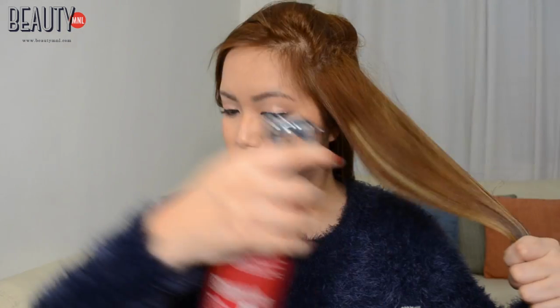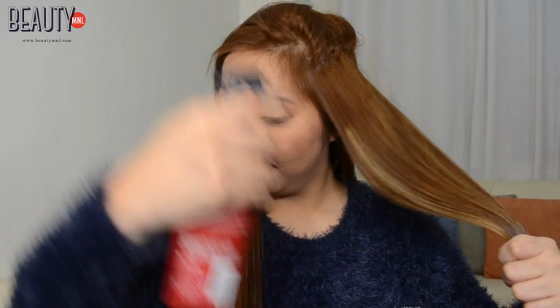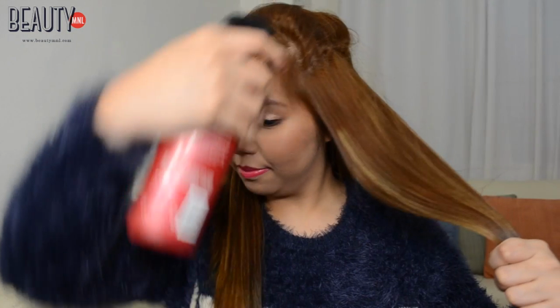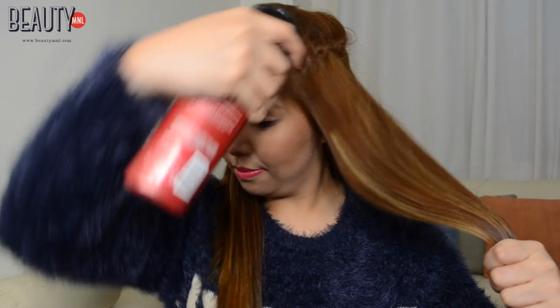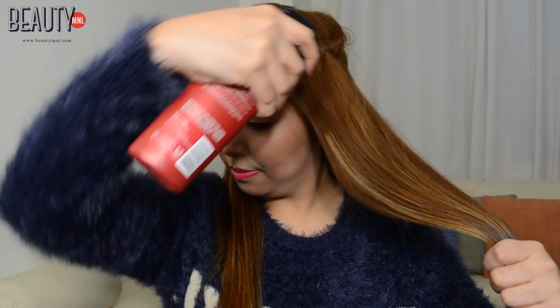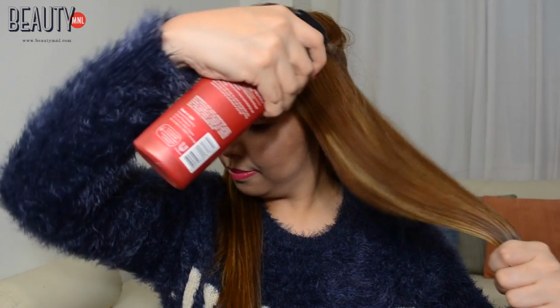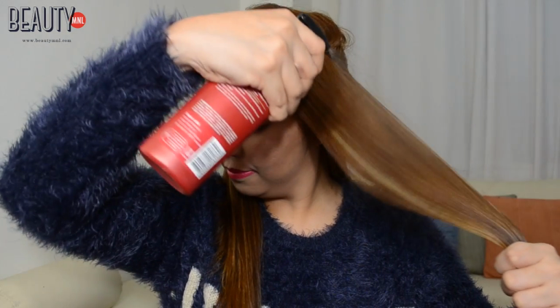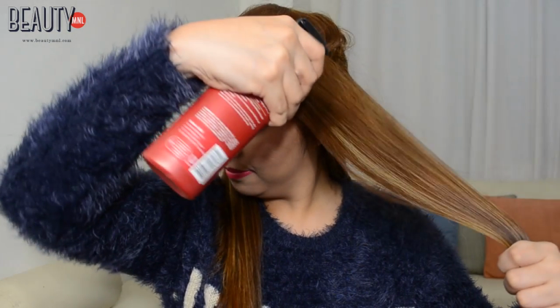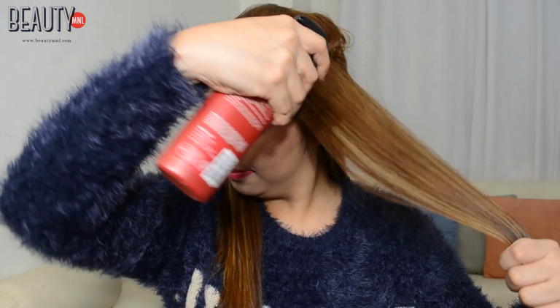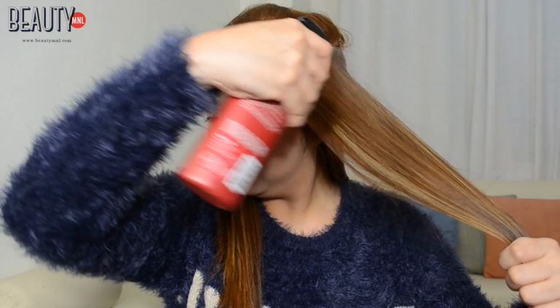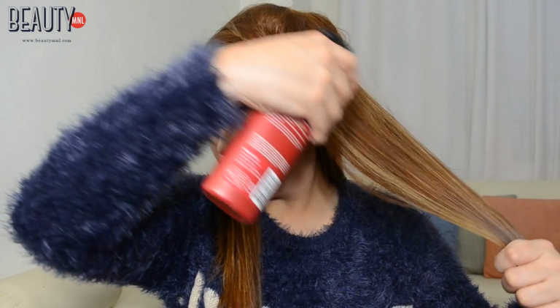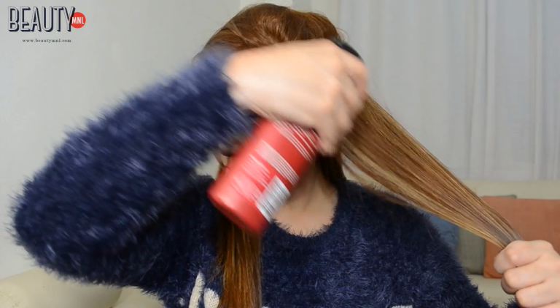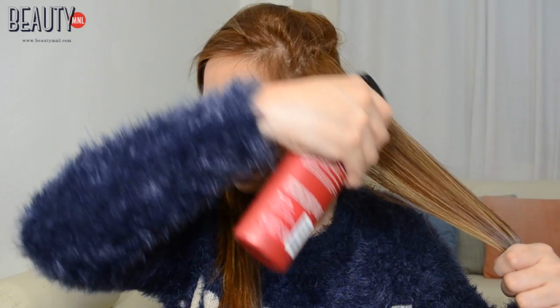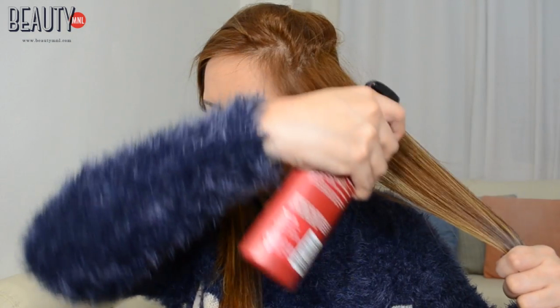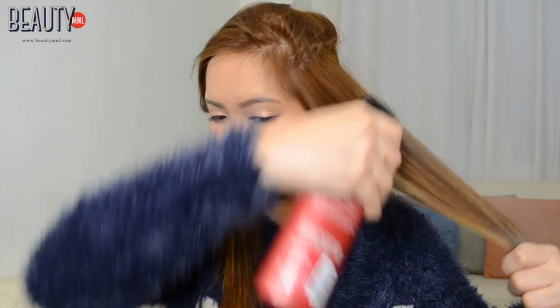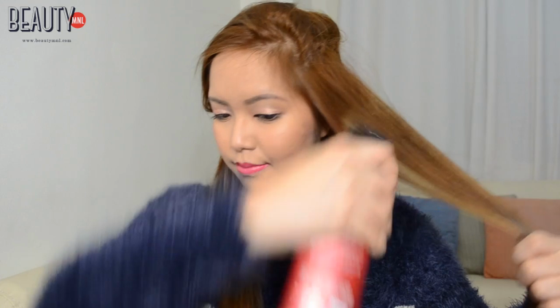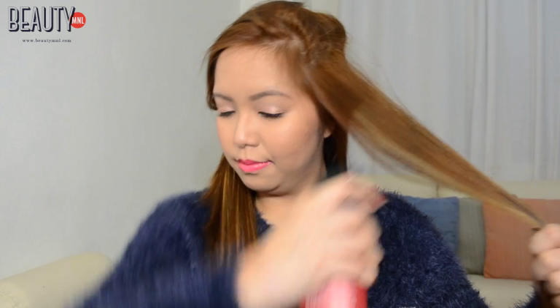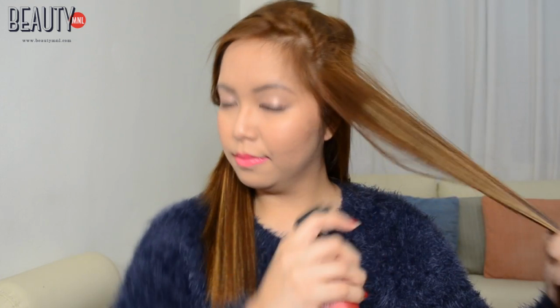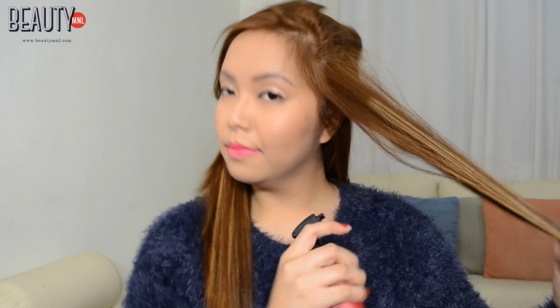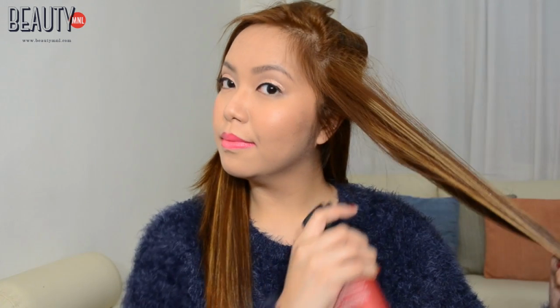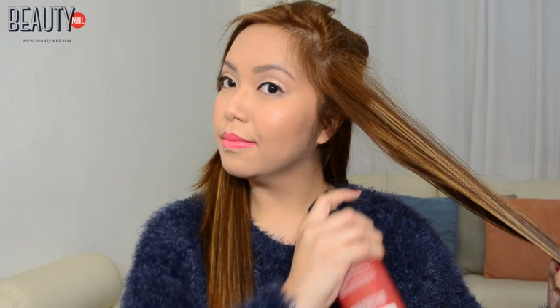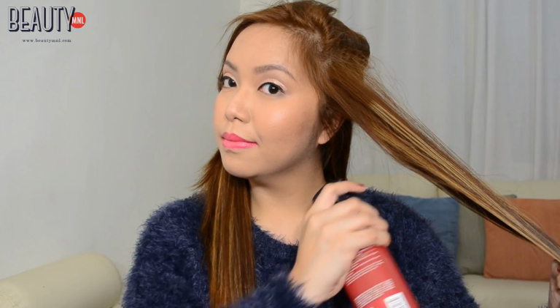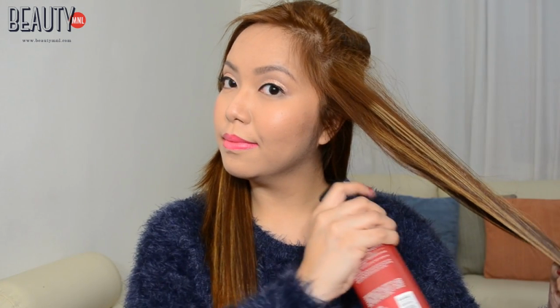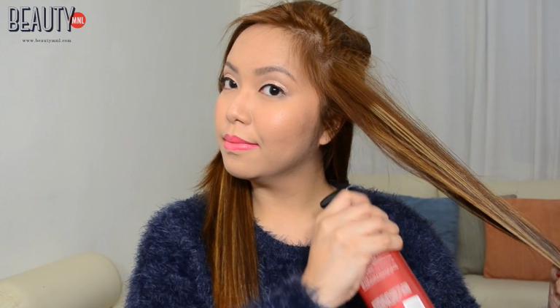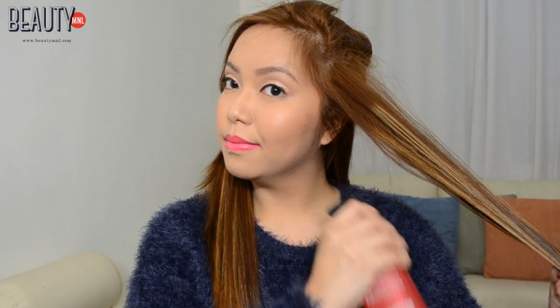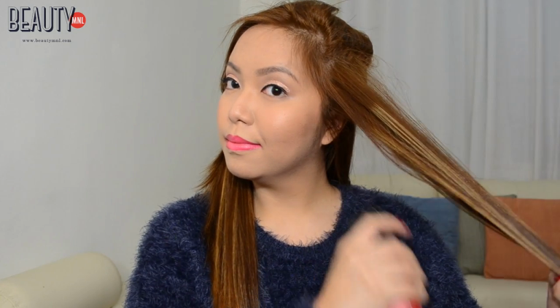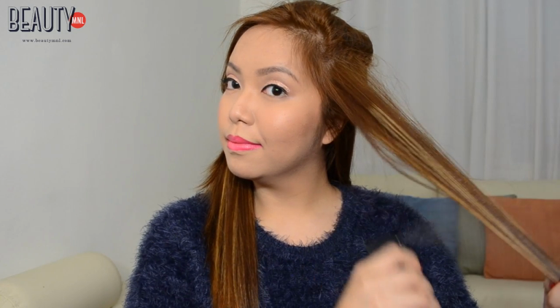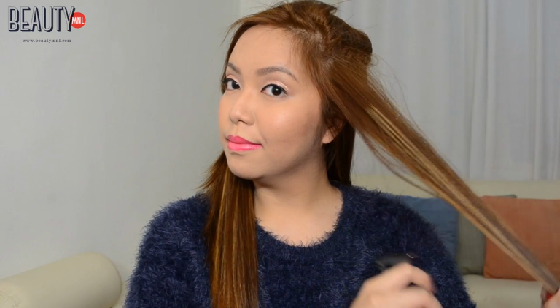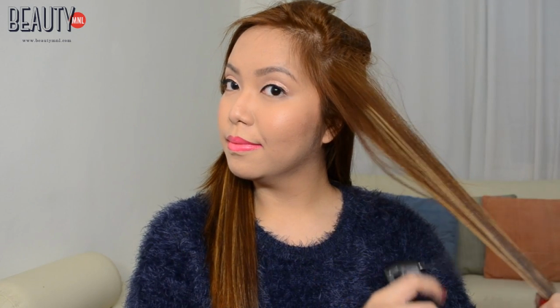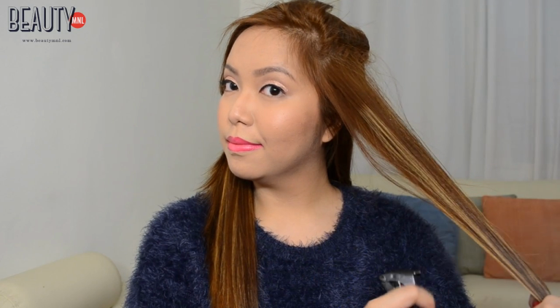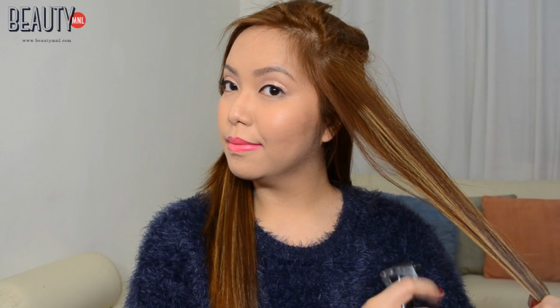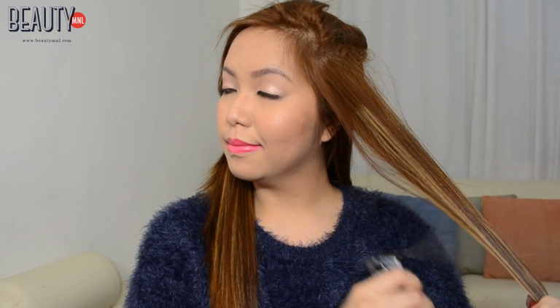Now take whatever heat protectant spray you have in the house and spray it all over your hair before heat styling.